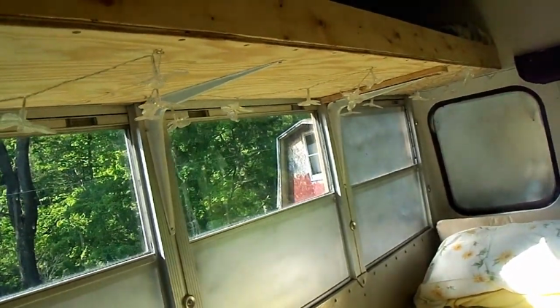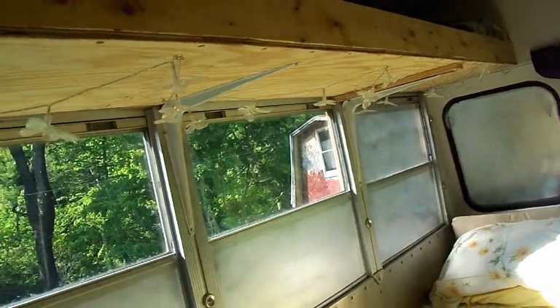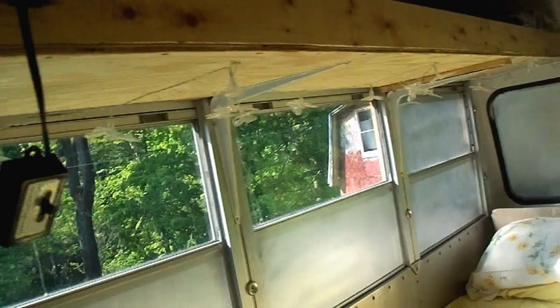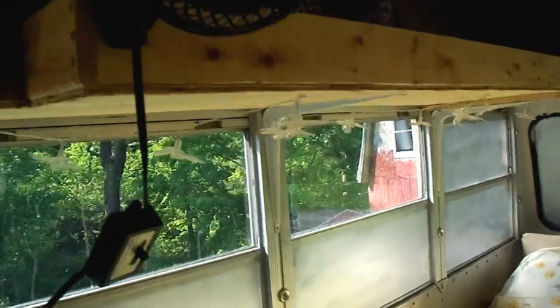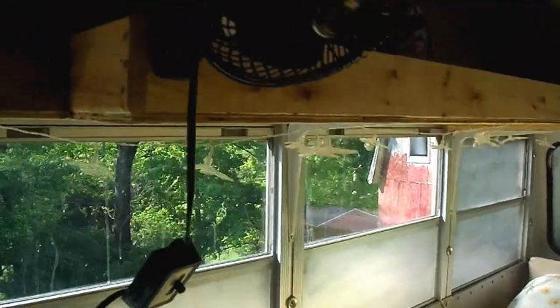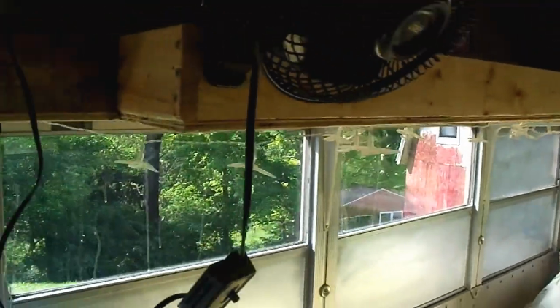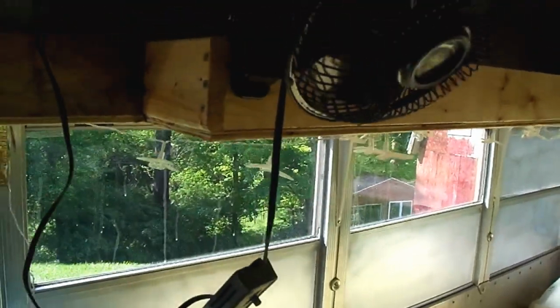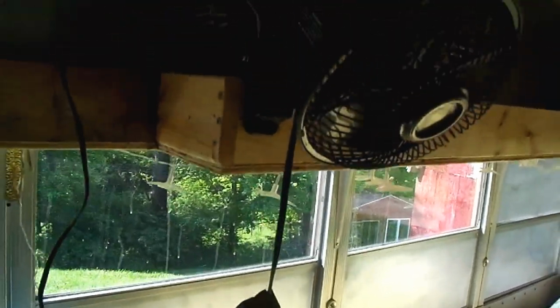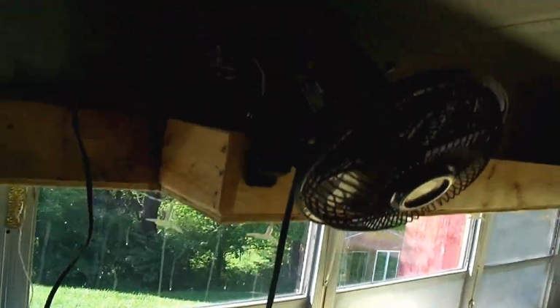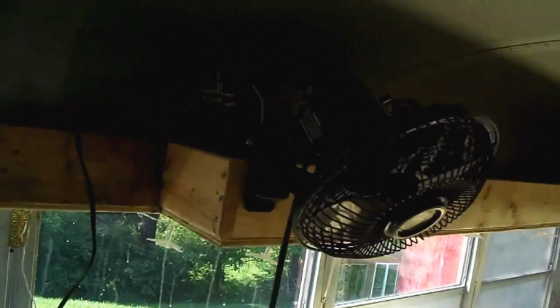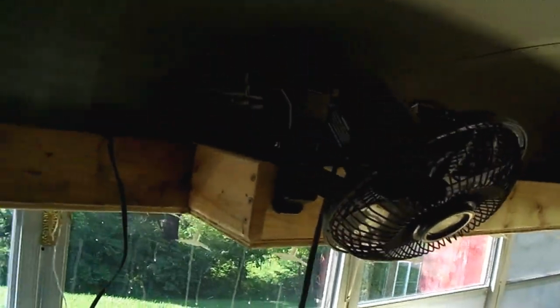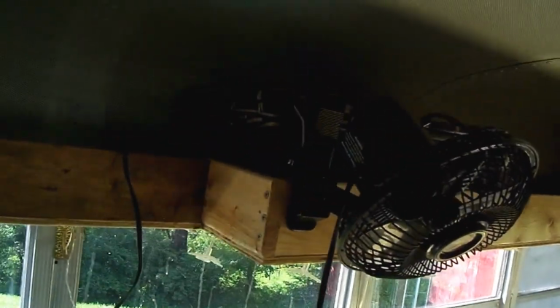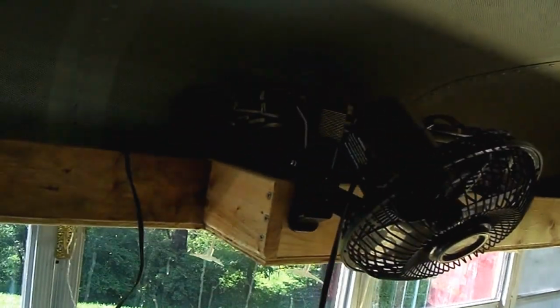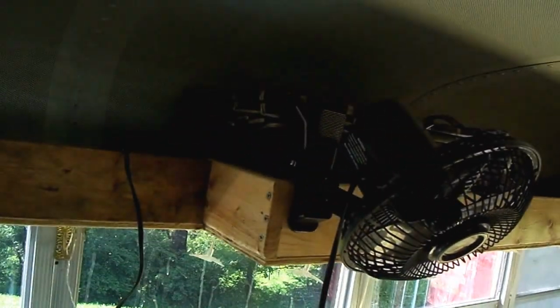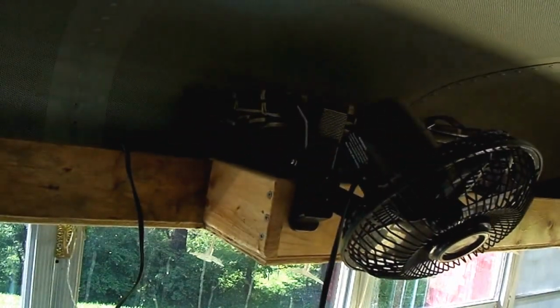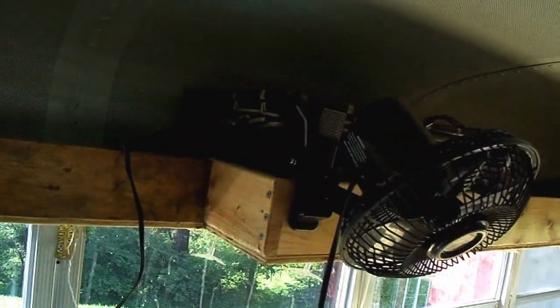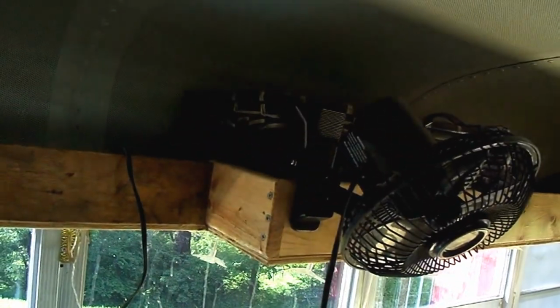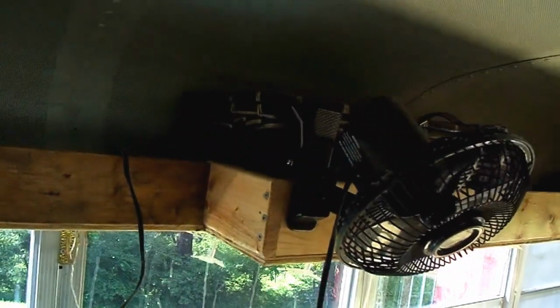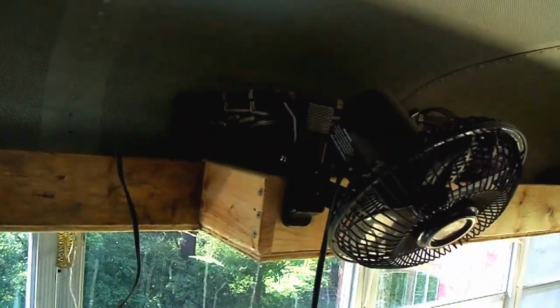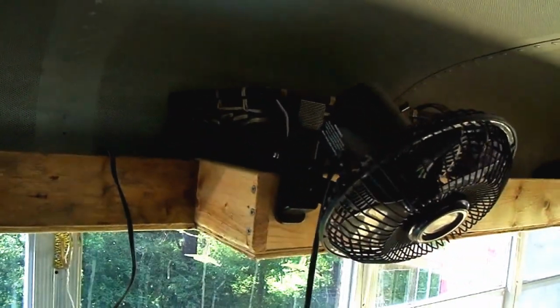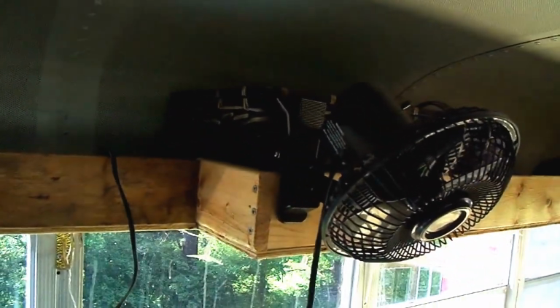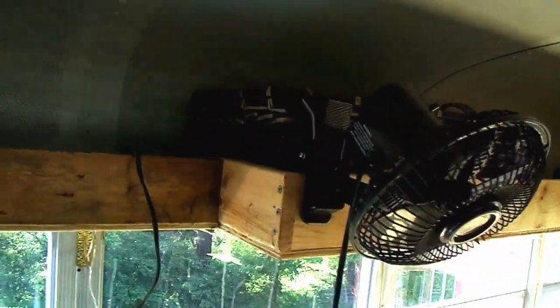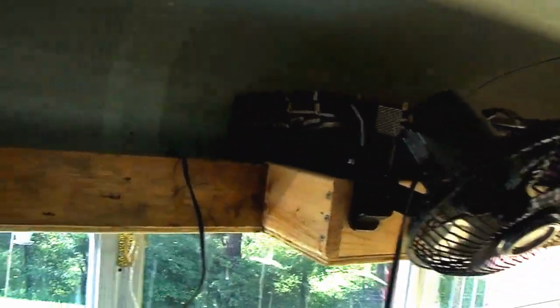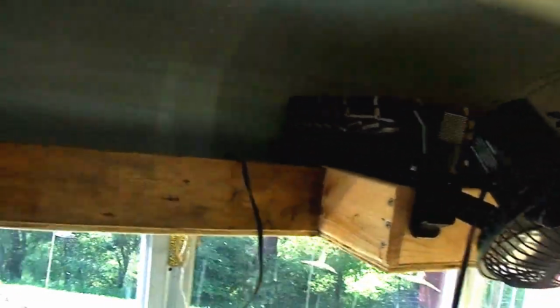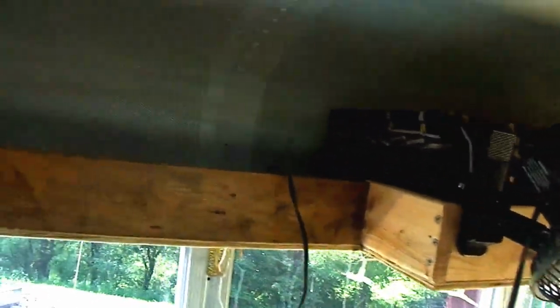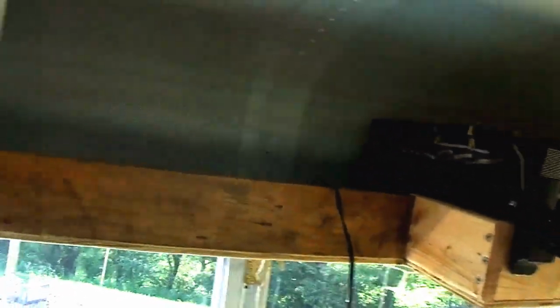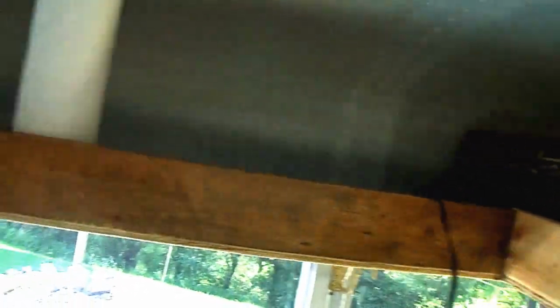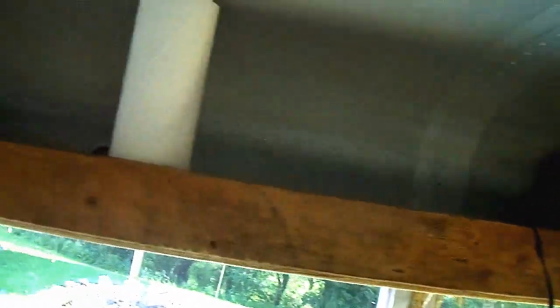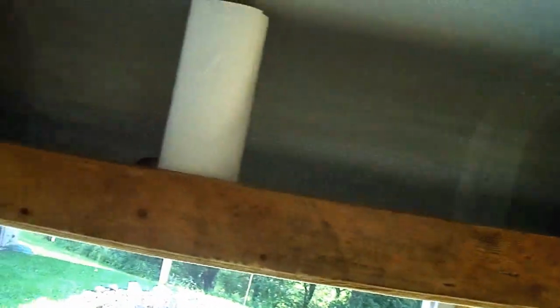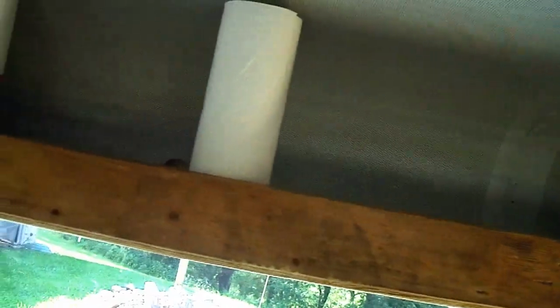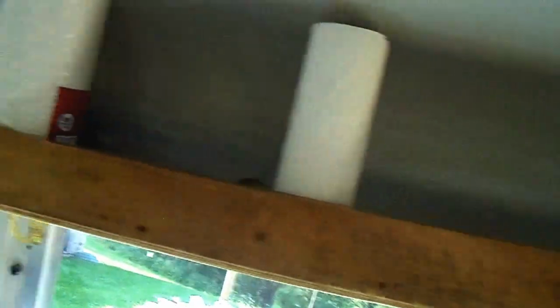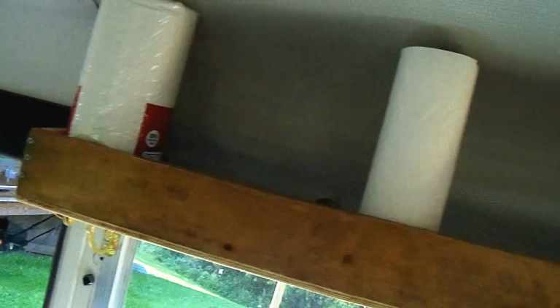I got my 12-volt fan in. As soon as I get my solar panels, I'll have that all hooked up.